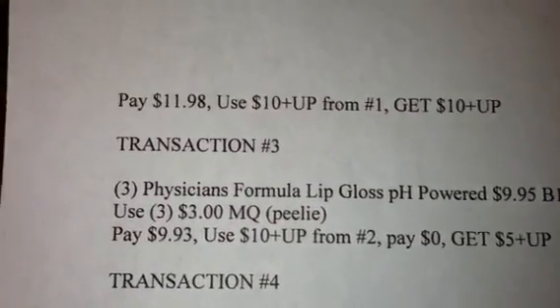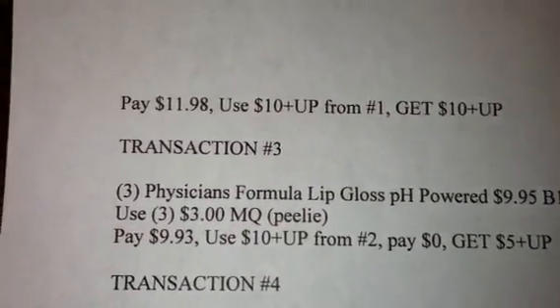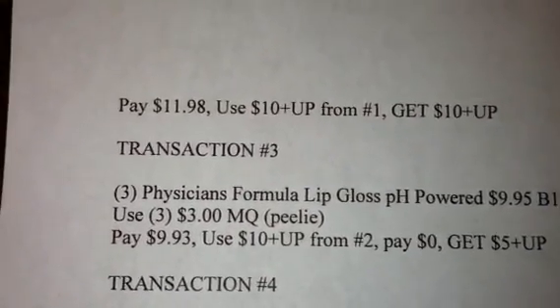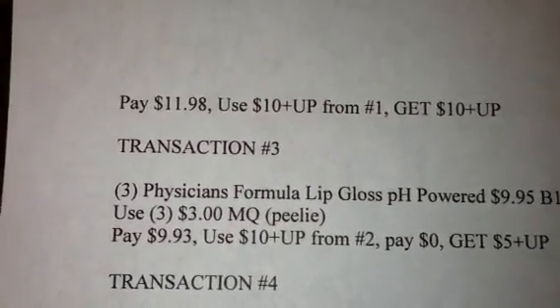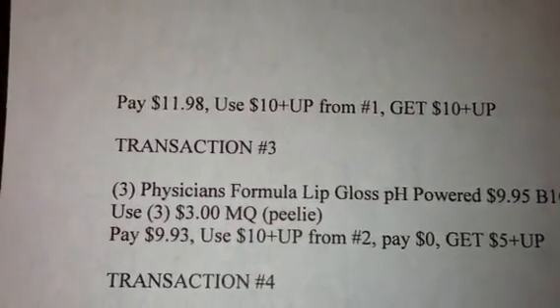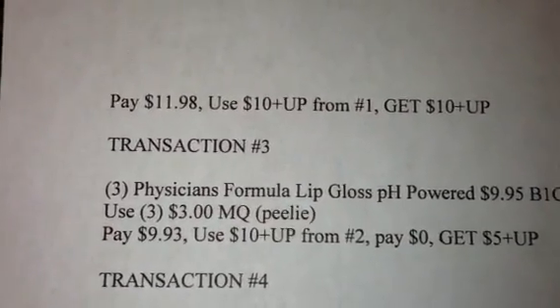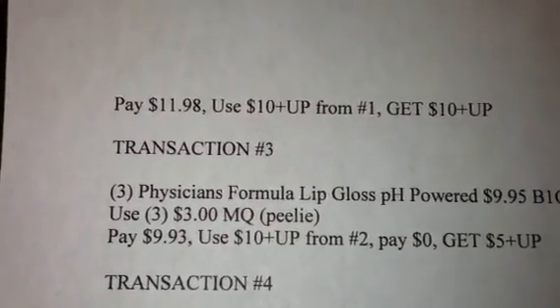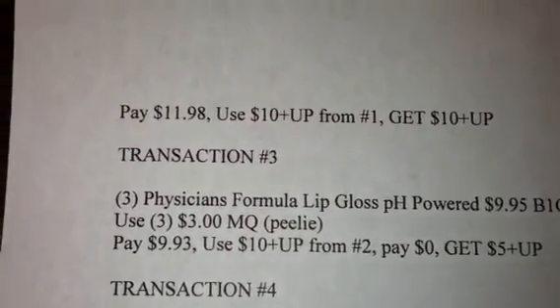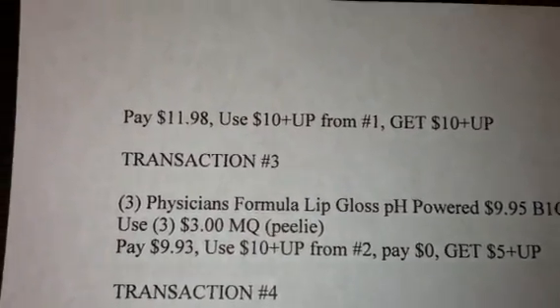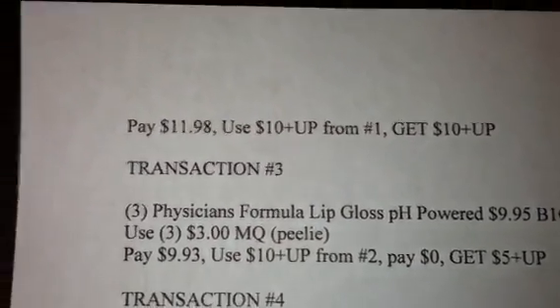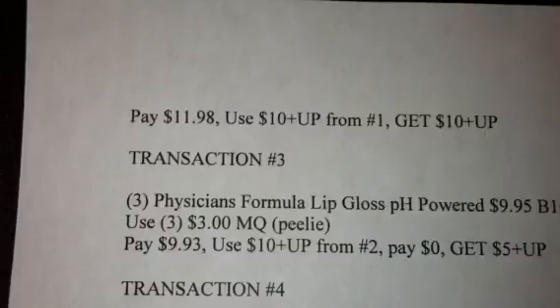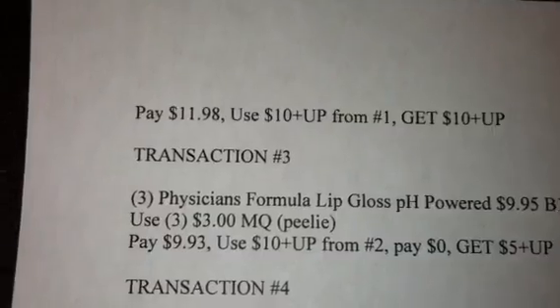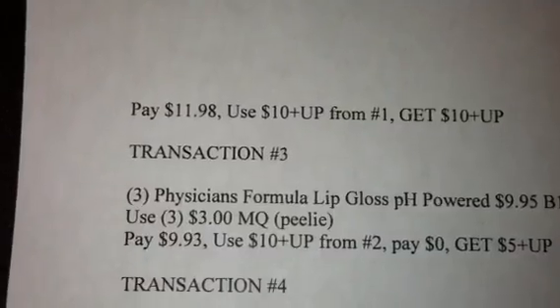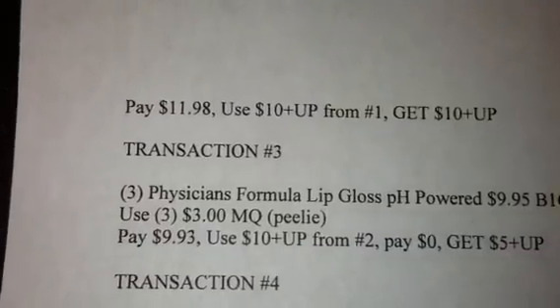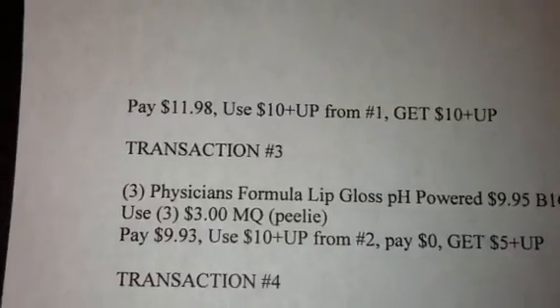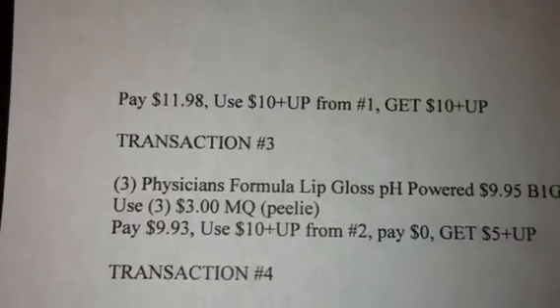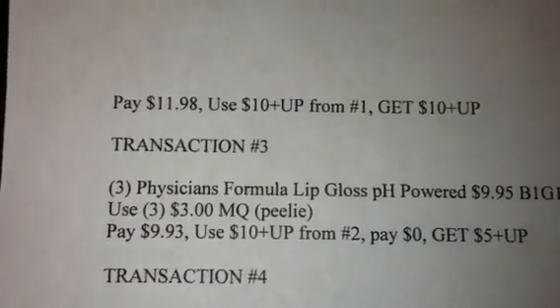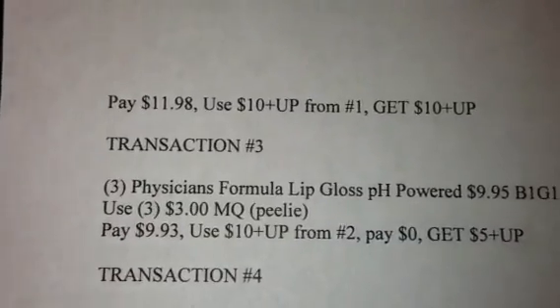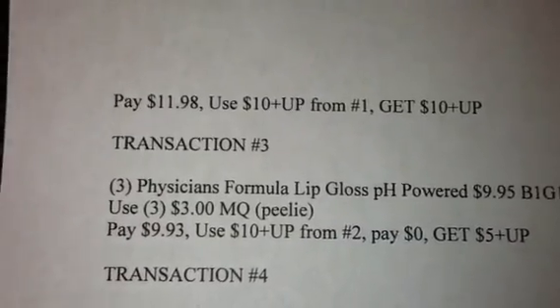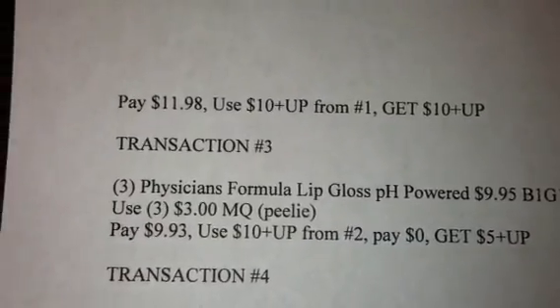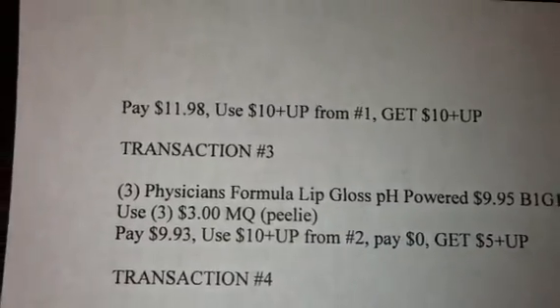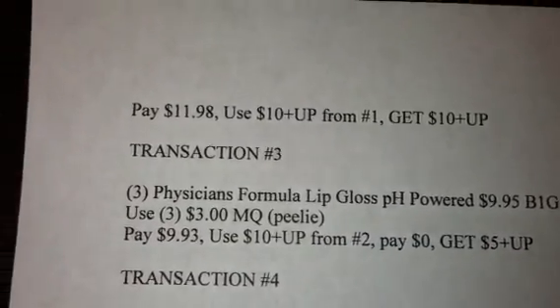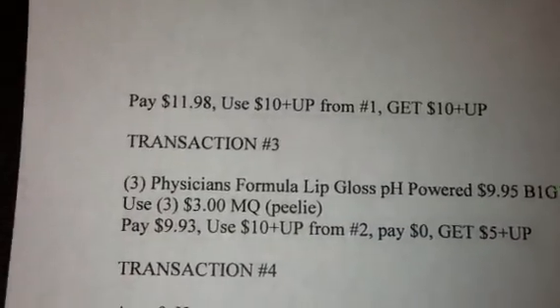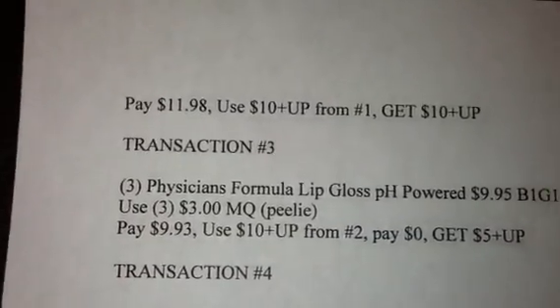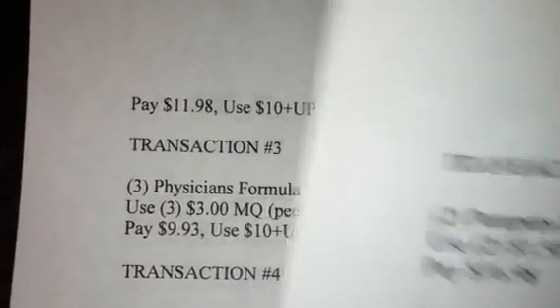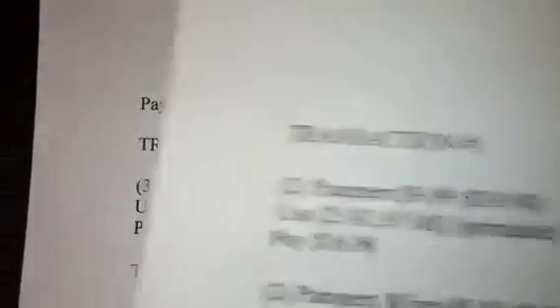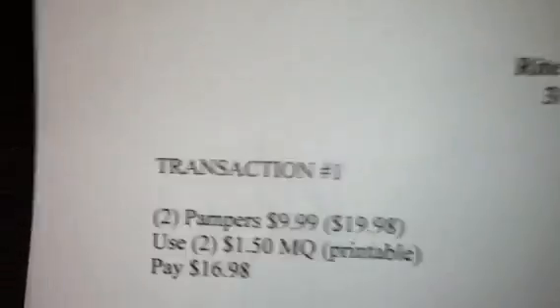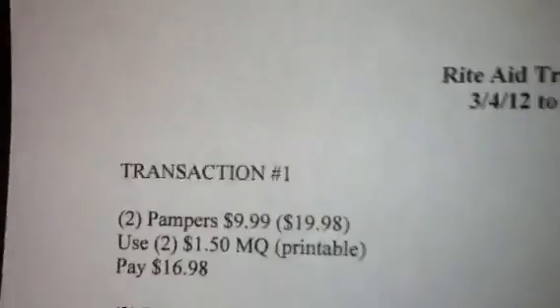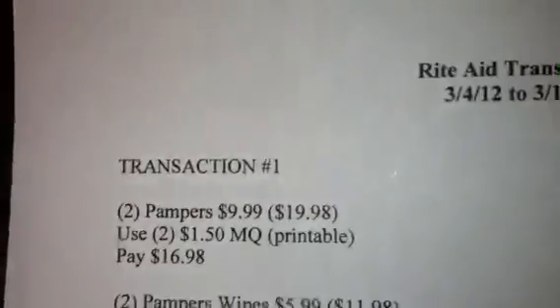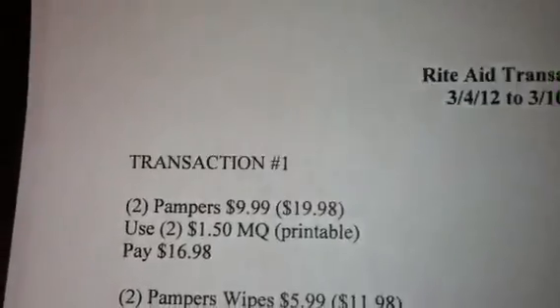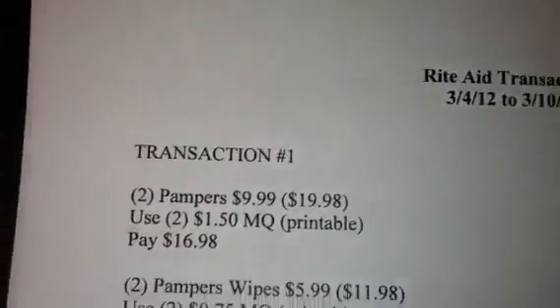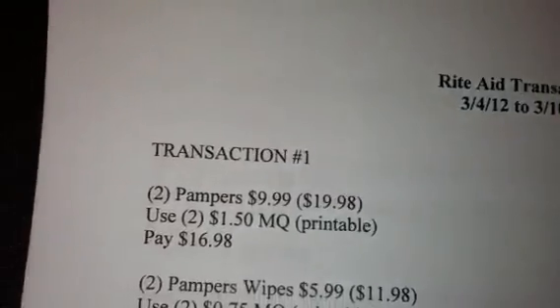Hopefully you guys figured that one out and made it work for you. There are a lot of other deals going on right now.